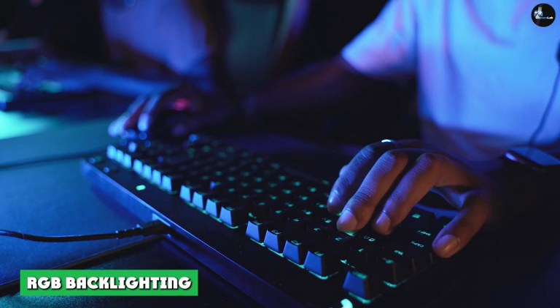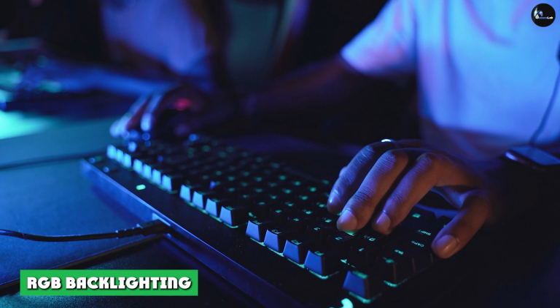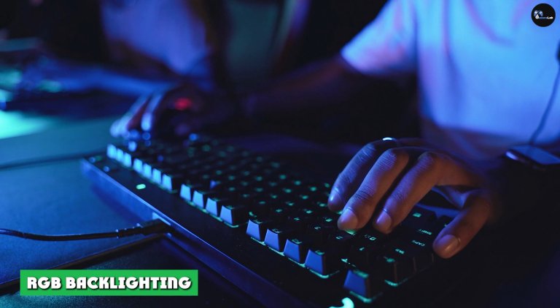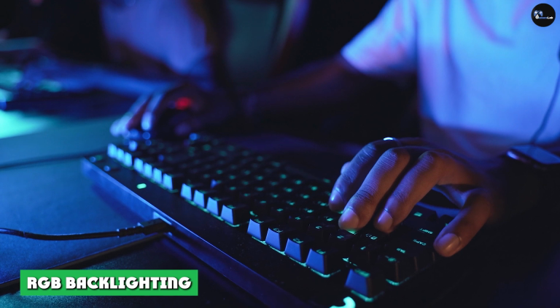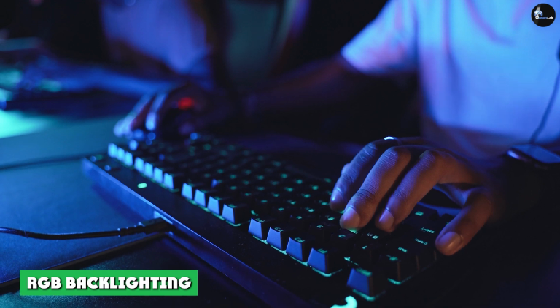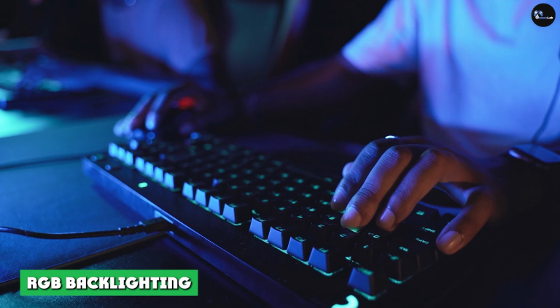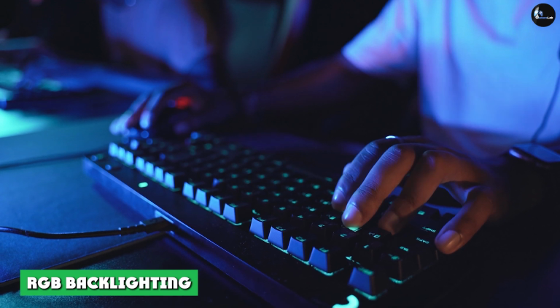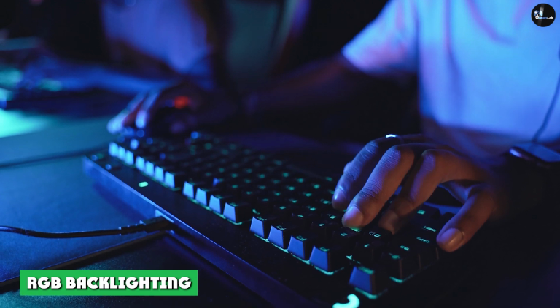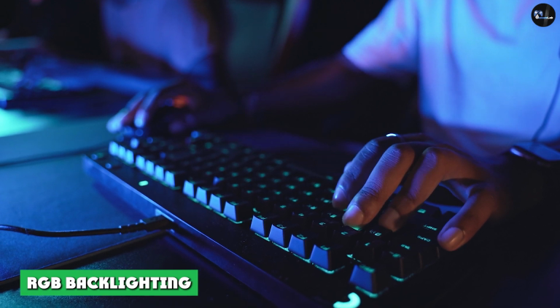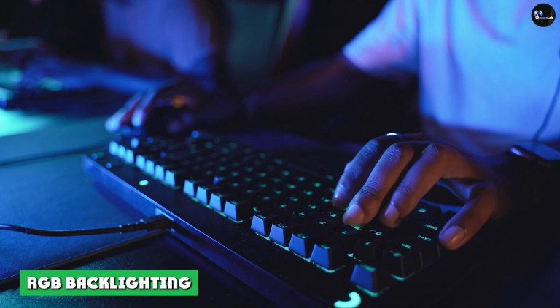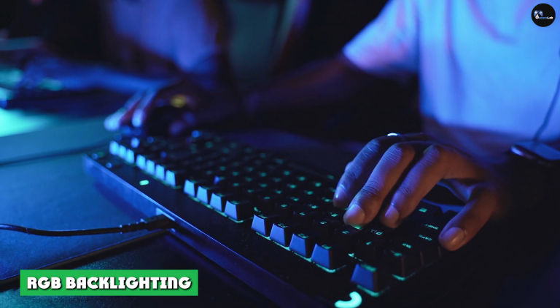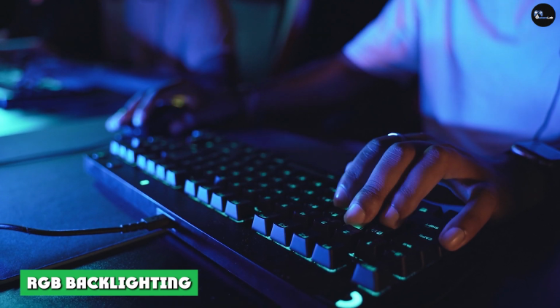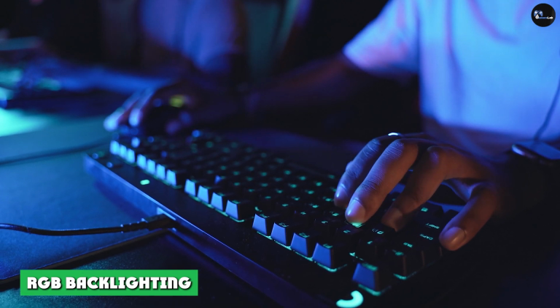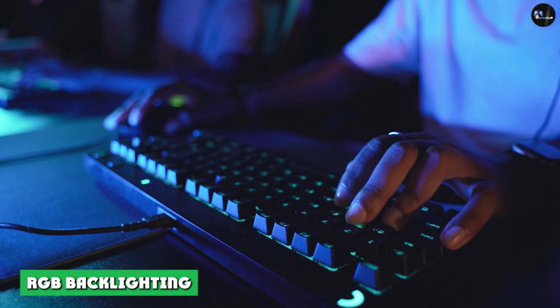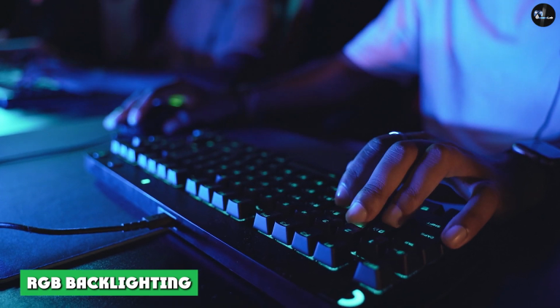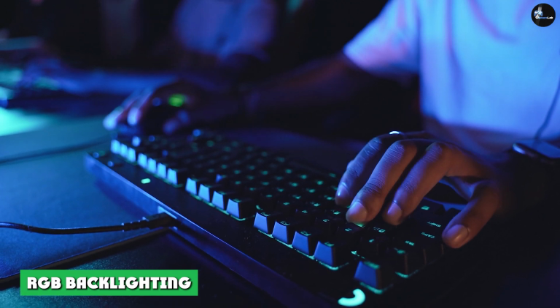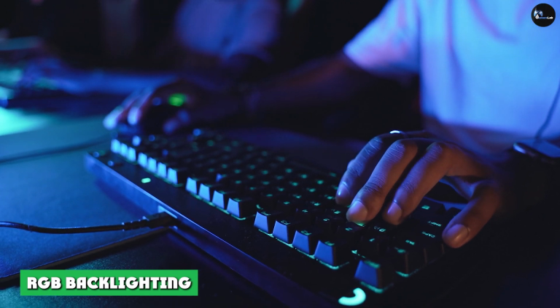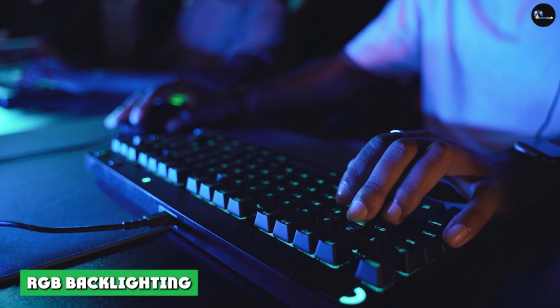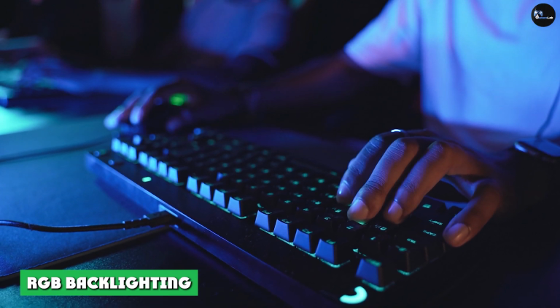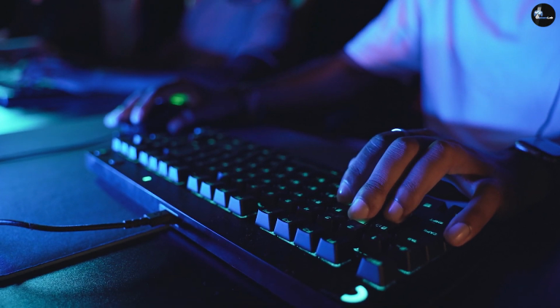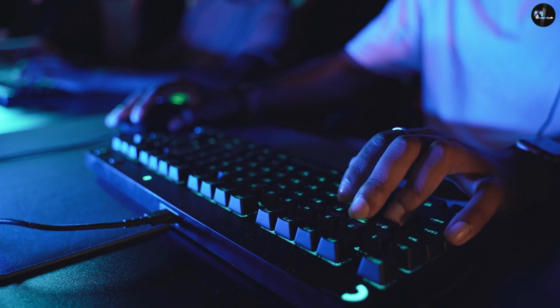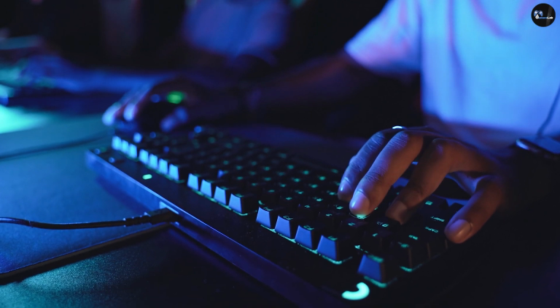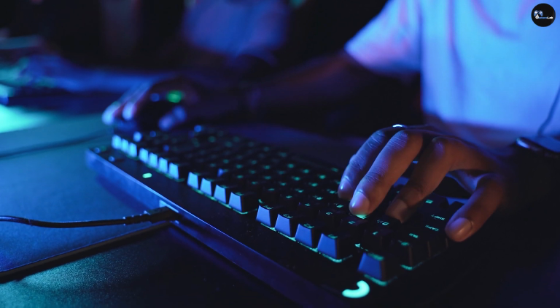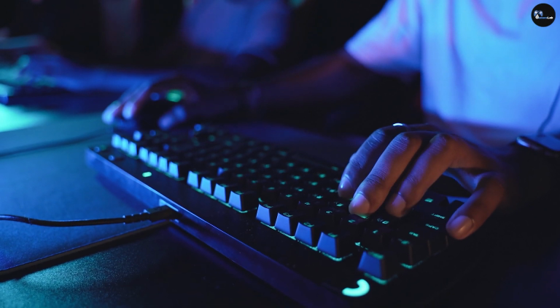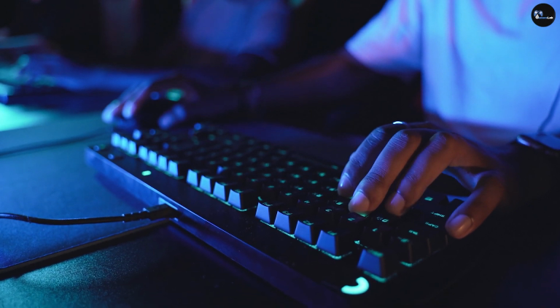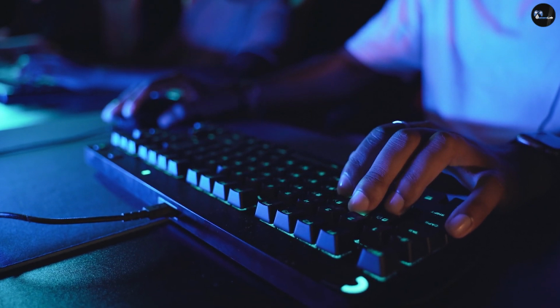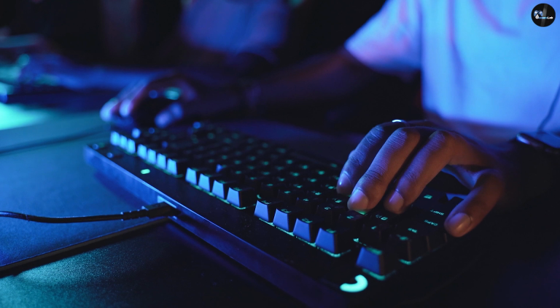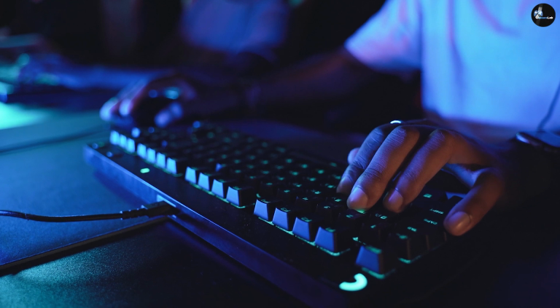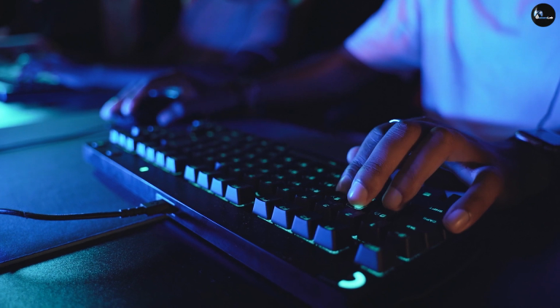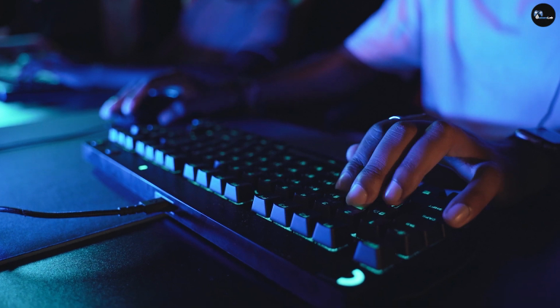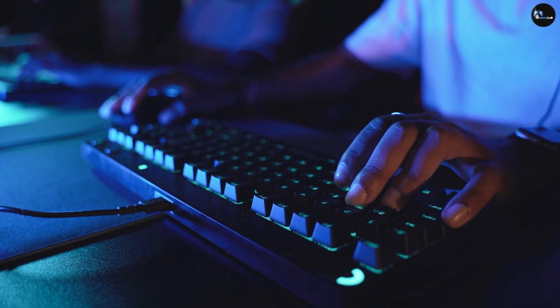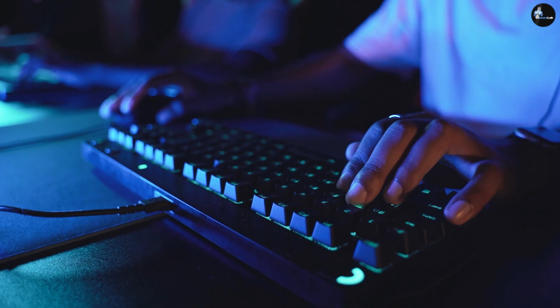RGB Backlighting on a gaming keyboard offers the ability to customize the colors and their appearance on your keyboard.